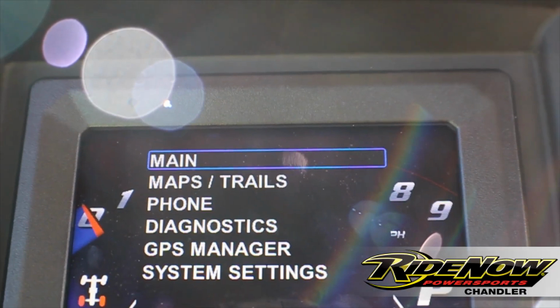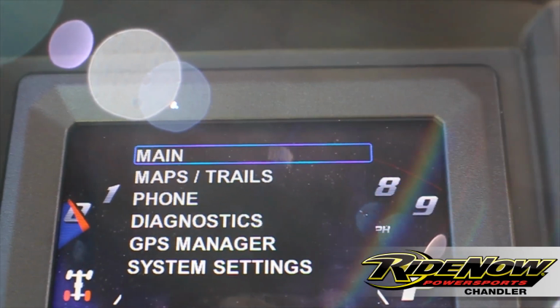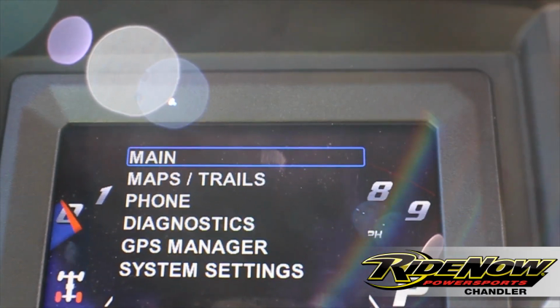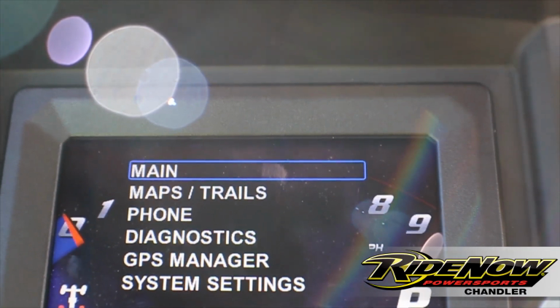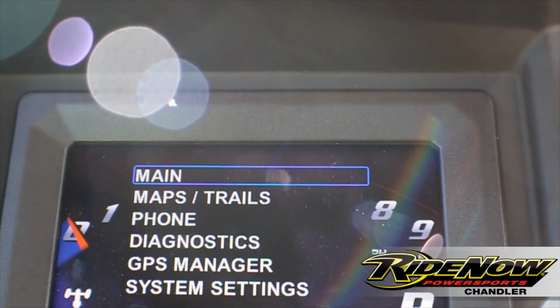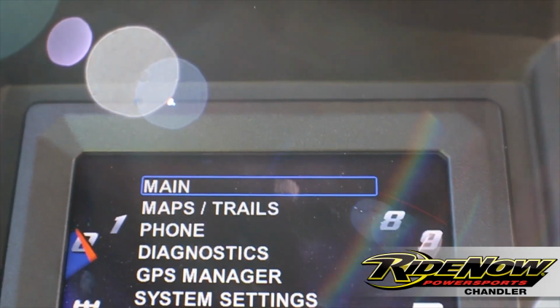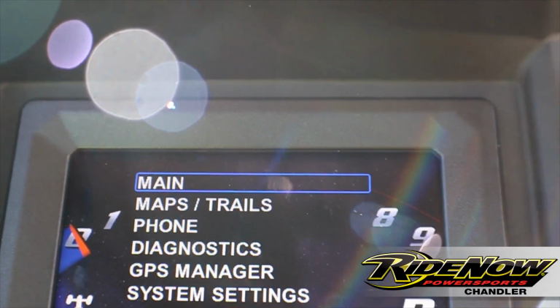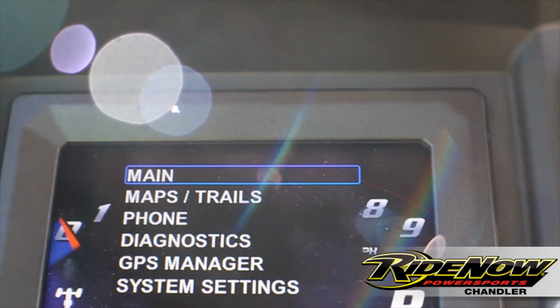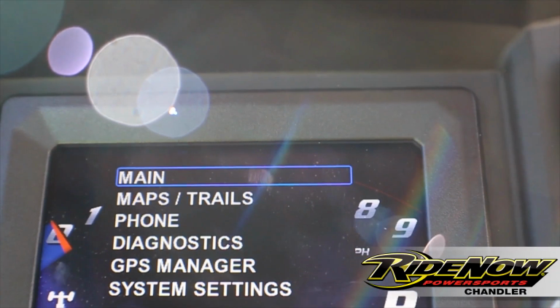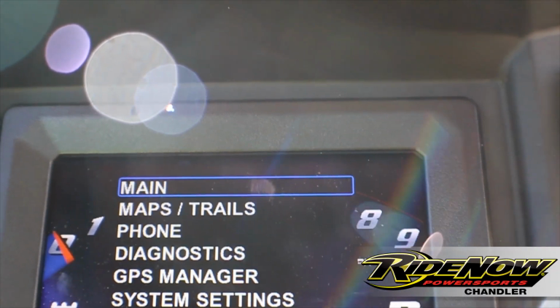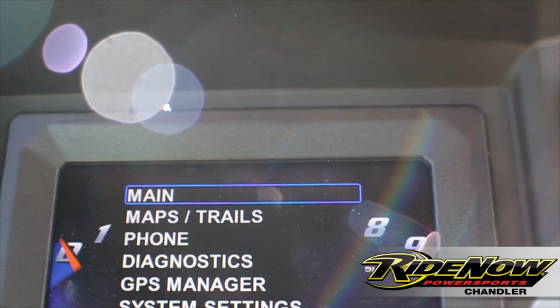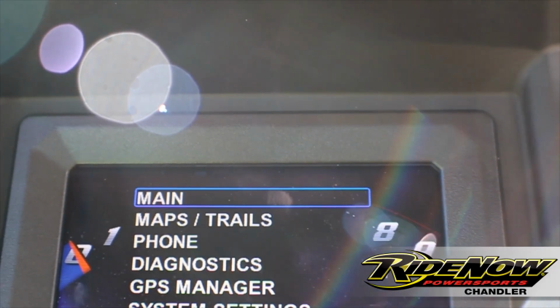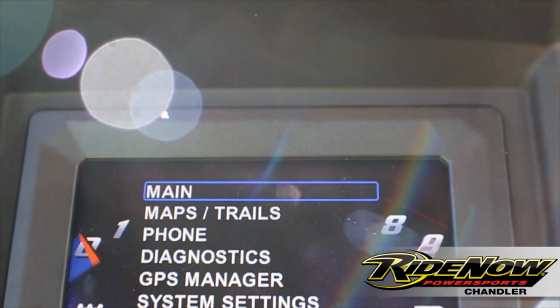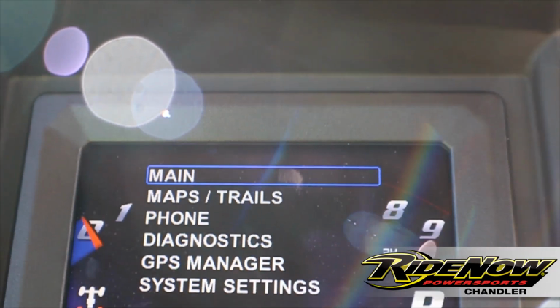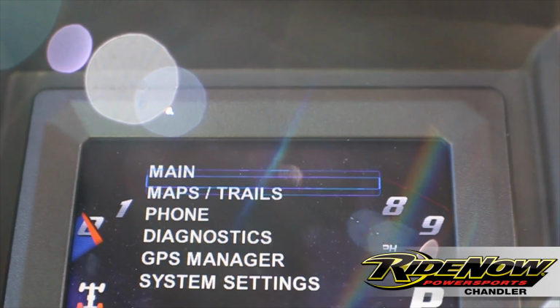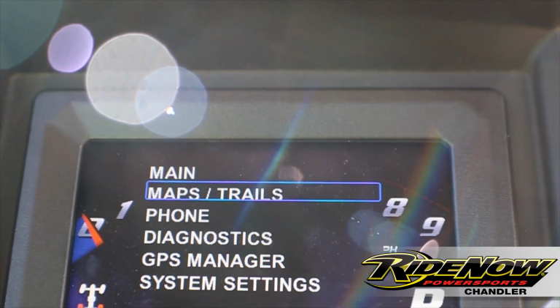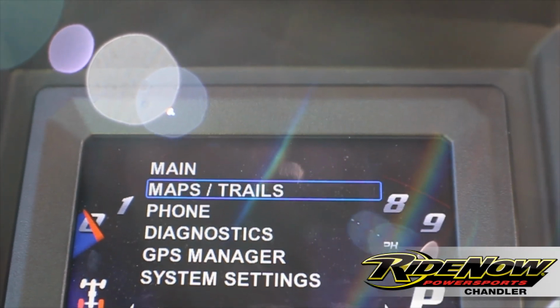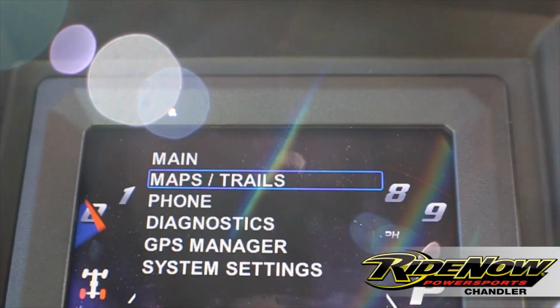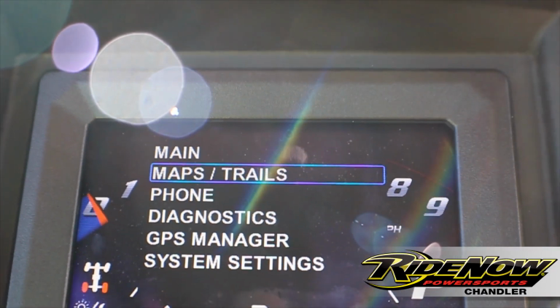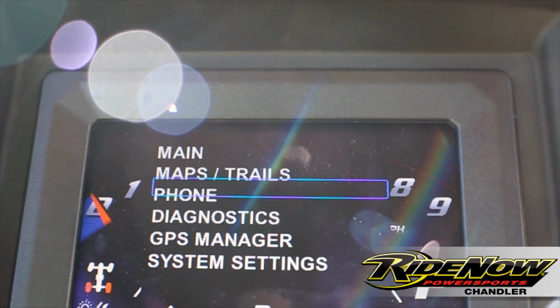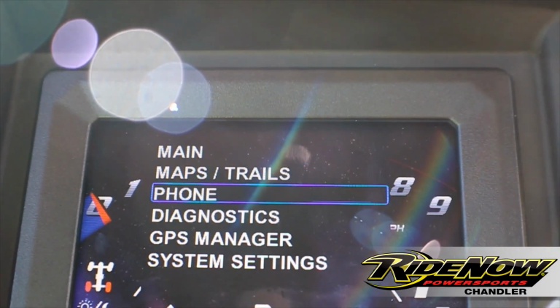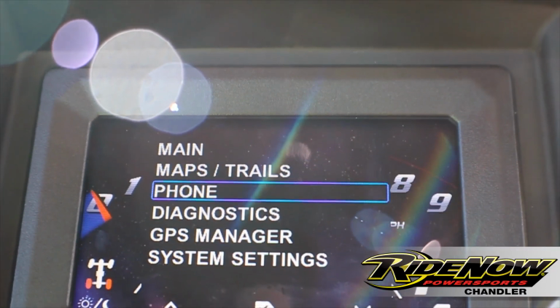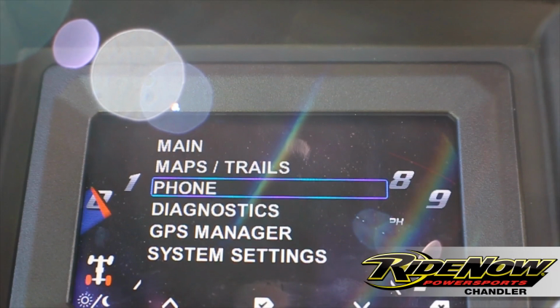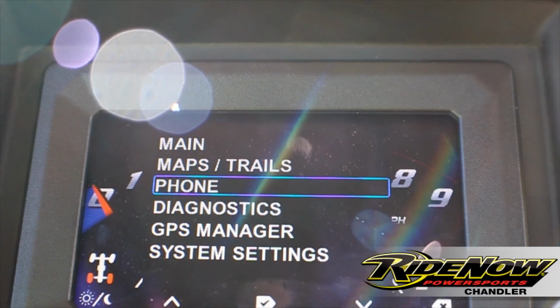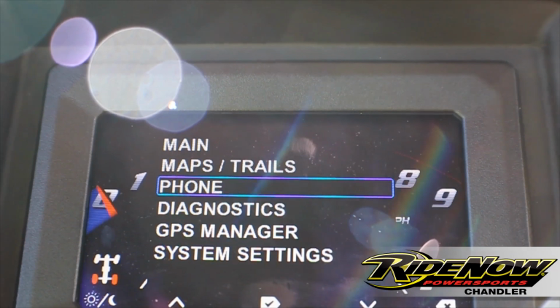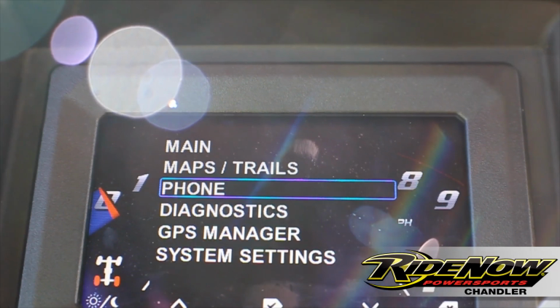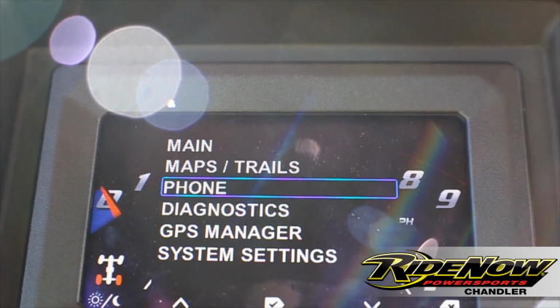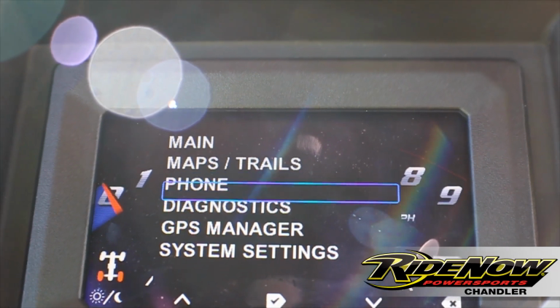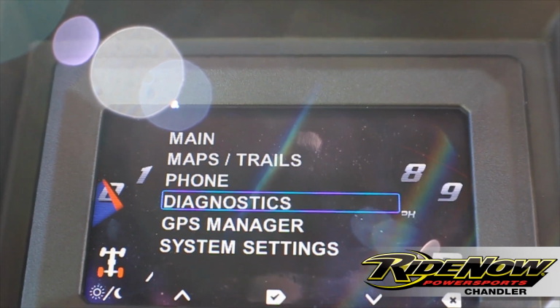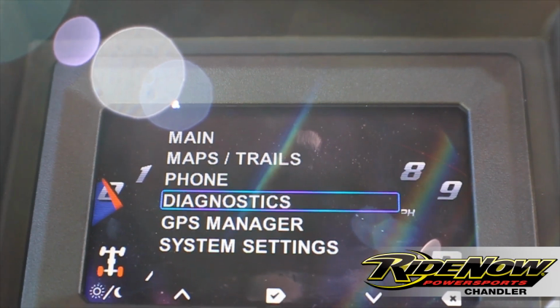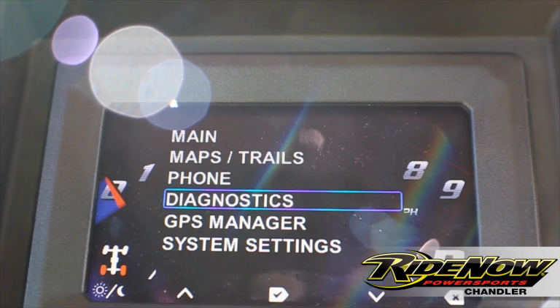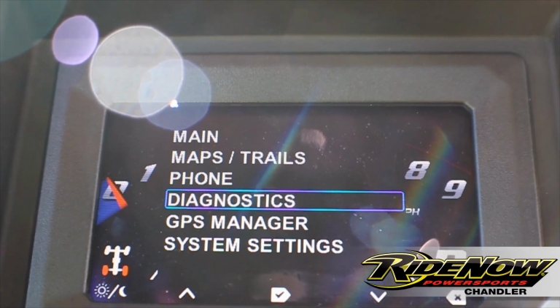Let's check out this instrumentation panel. We got everything from maps and trails, GPS, phone — we got it all.